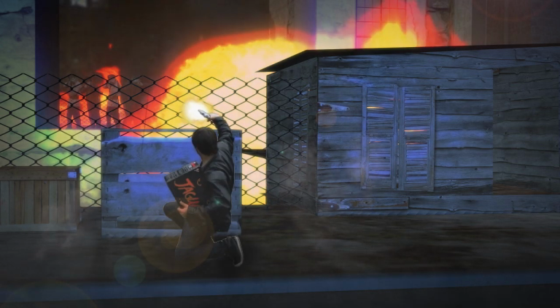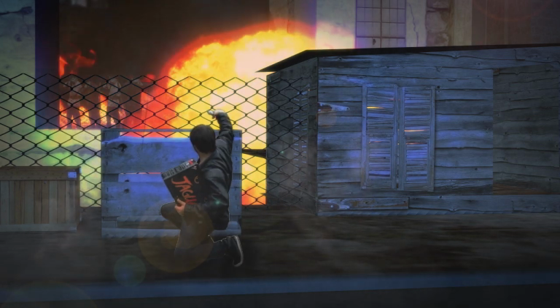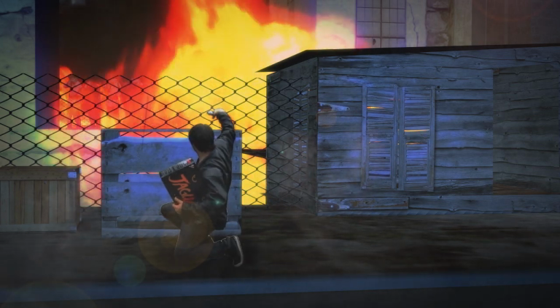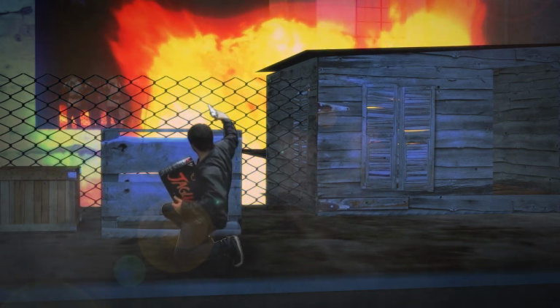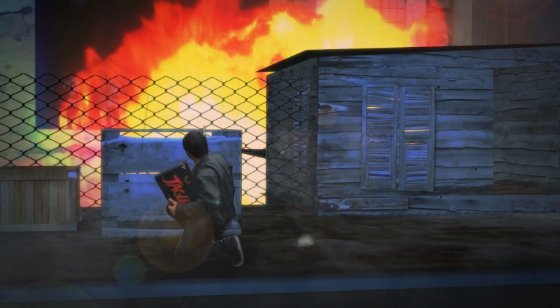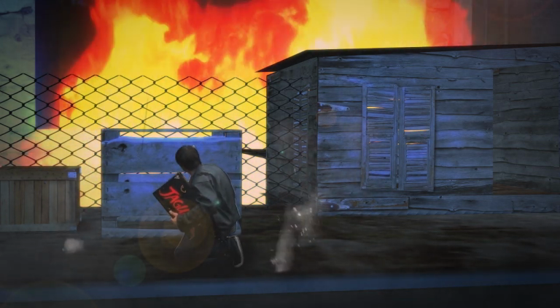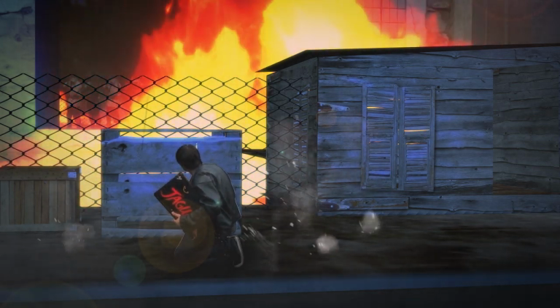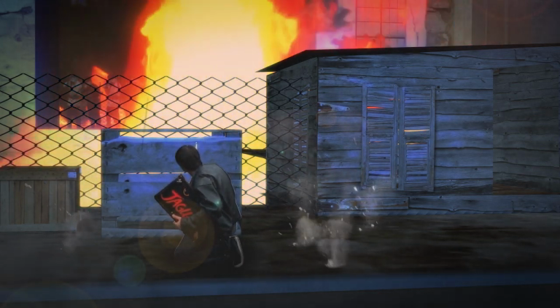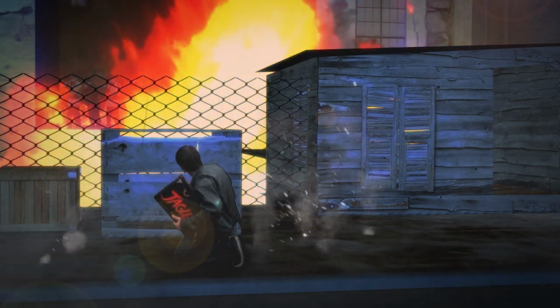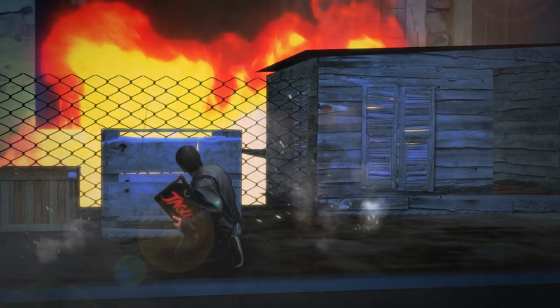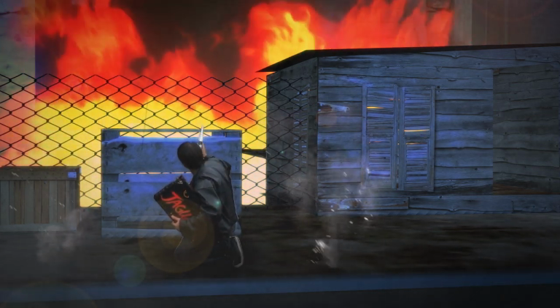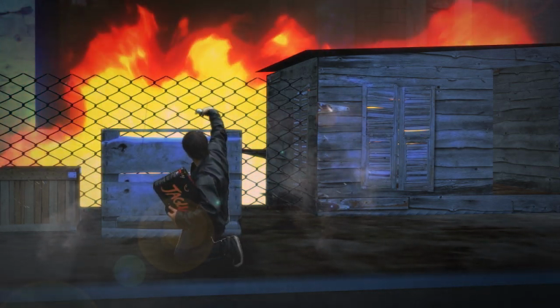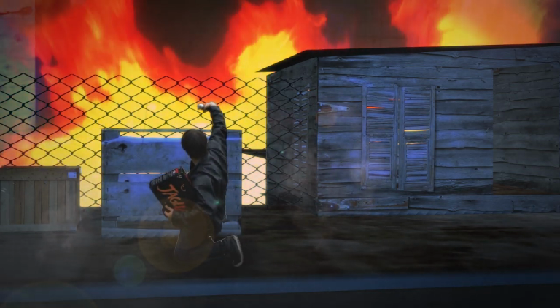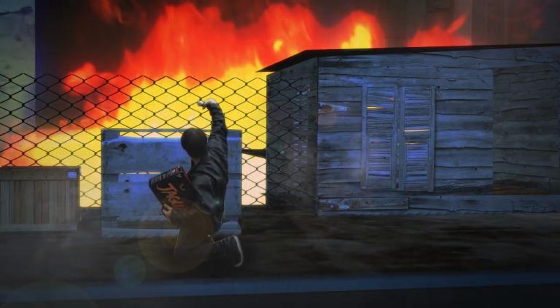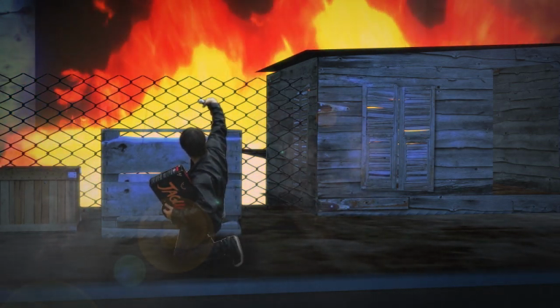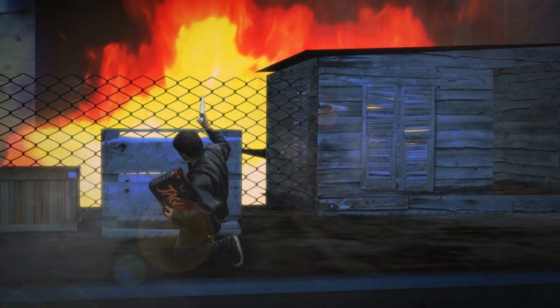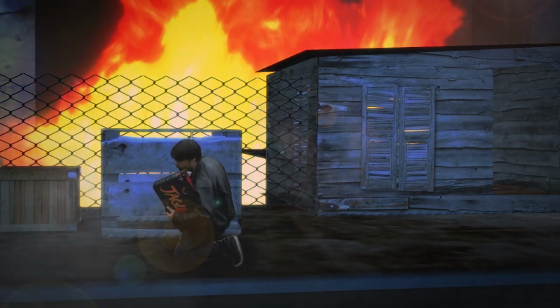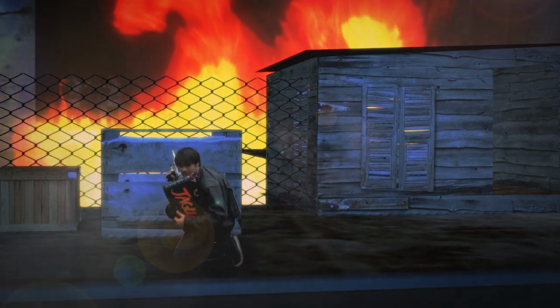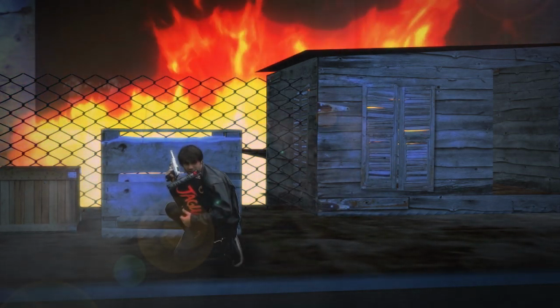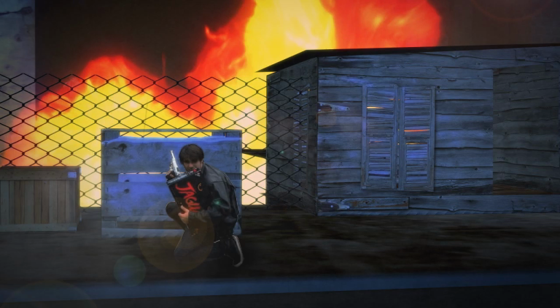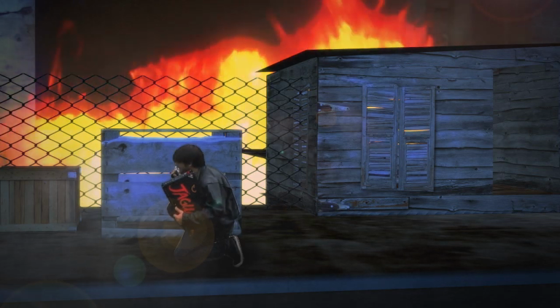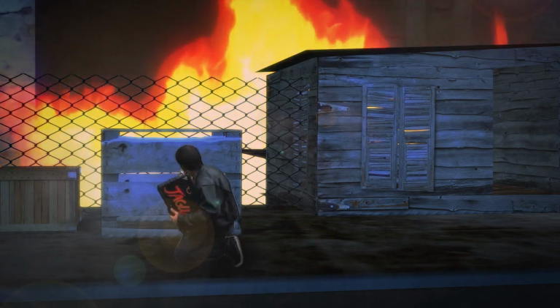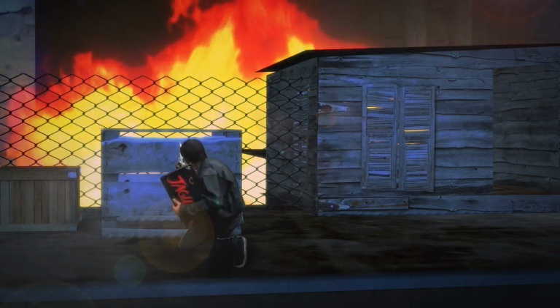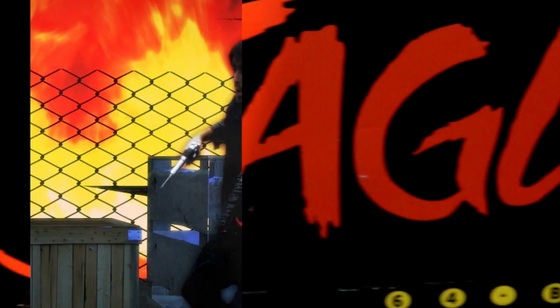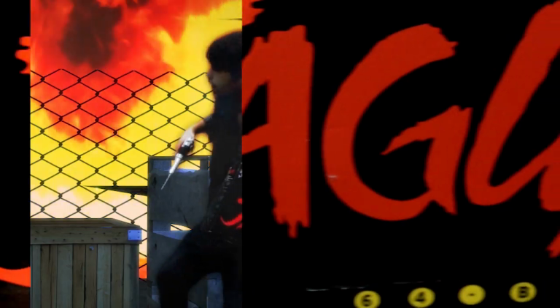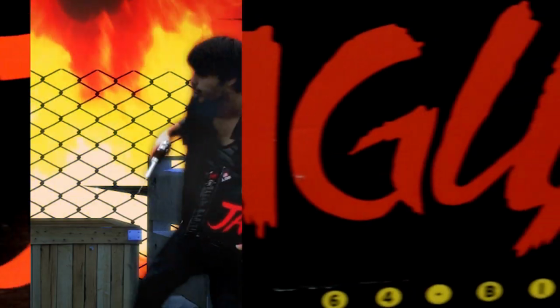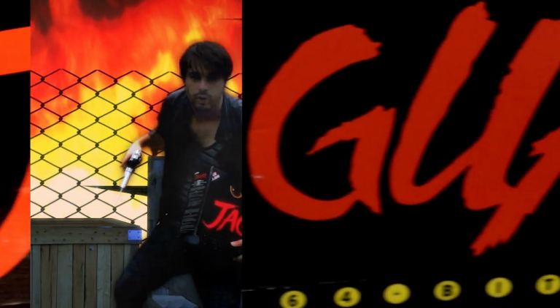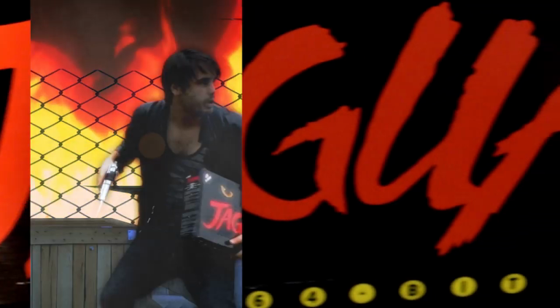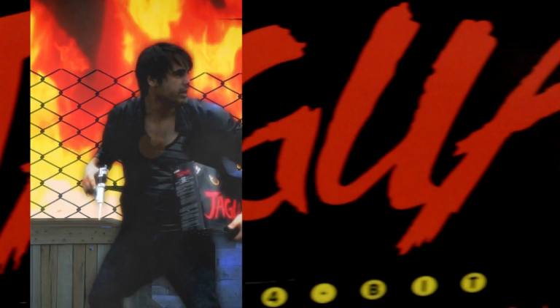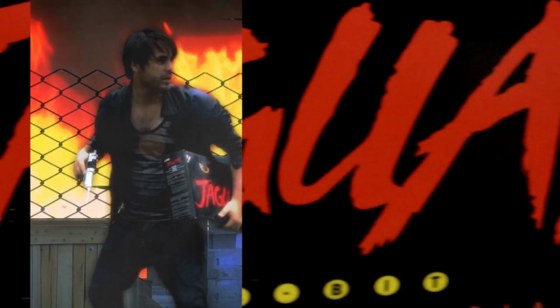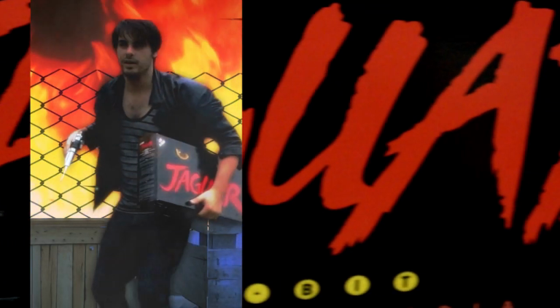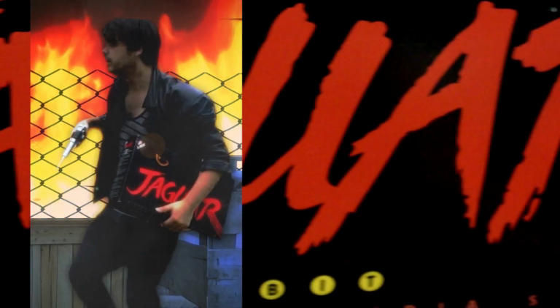Getting it was only half the problem. In this box is a roaring jungle cat, and tonight we're going to set it free. Listen to it purr.